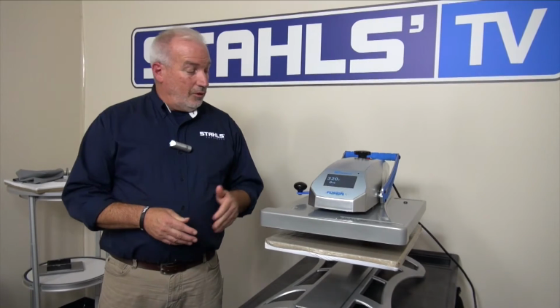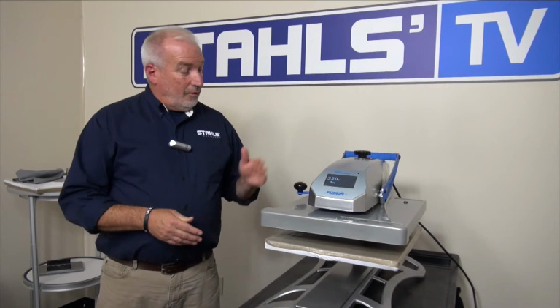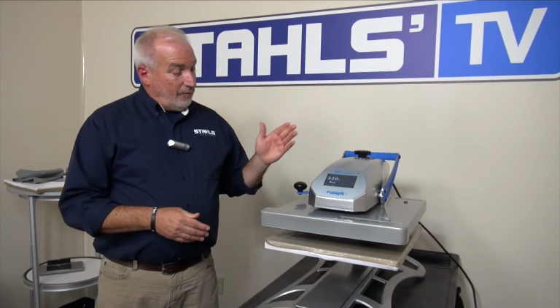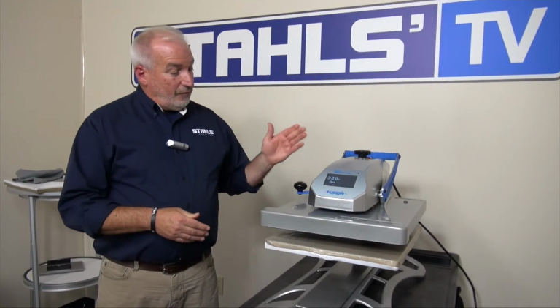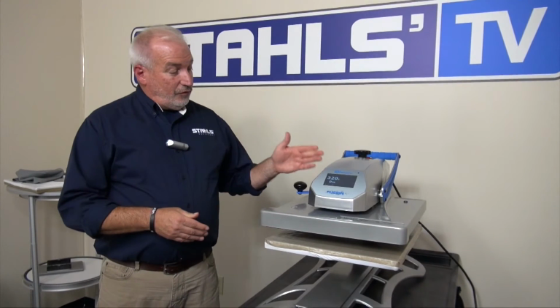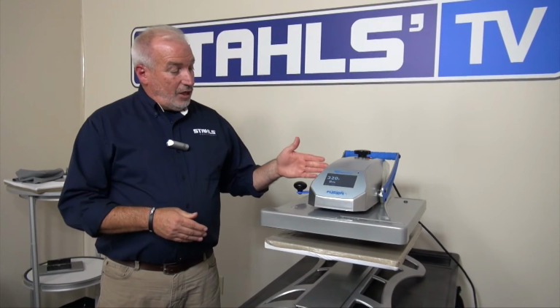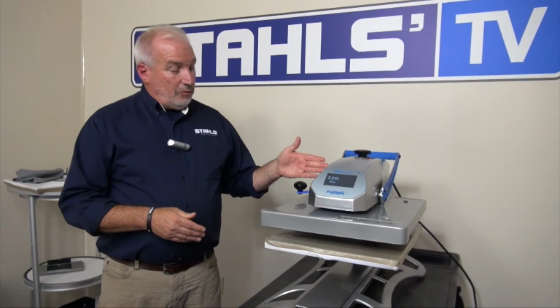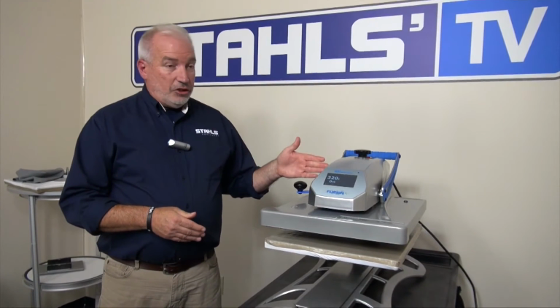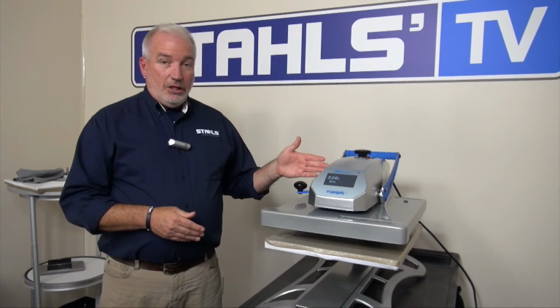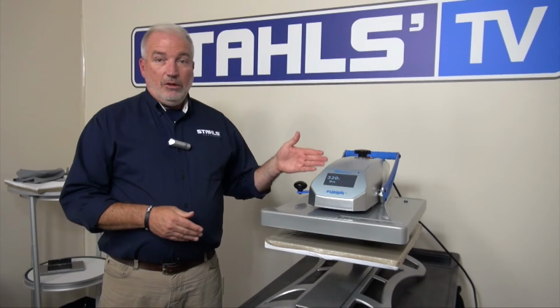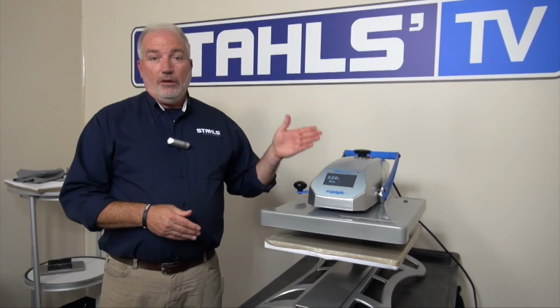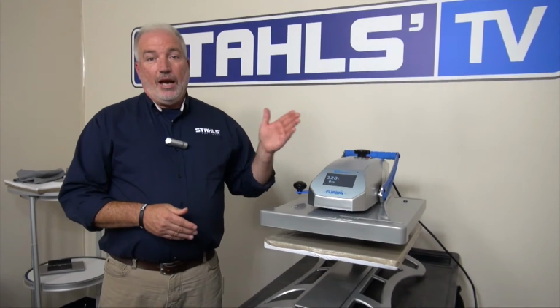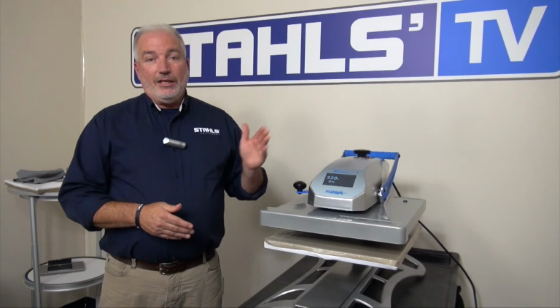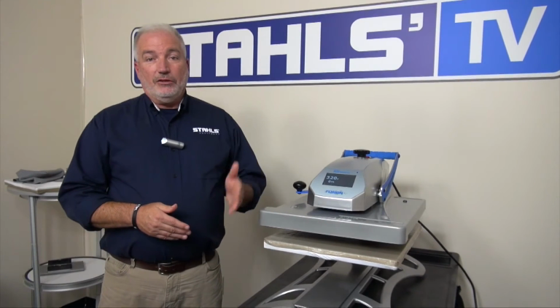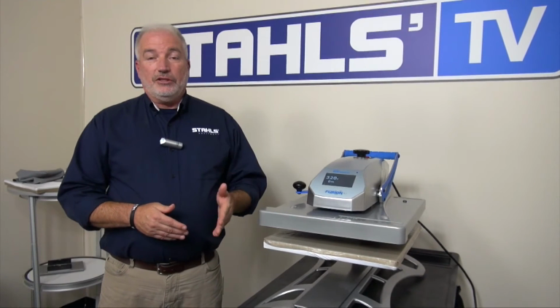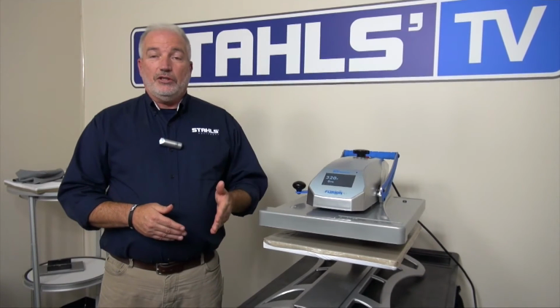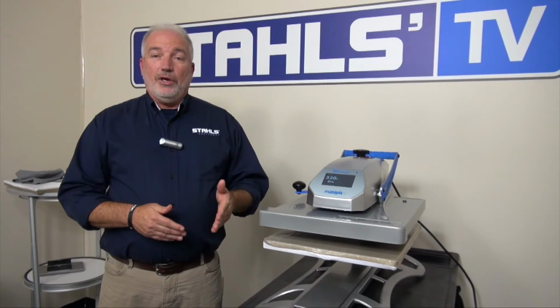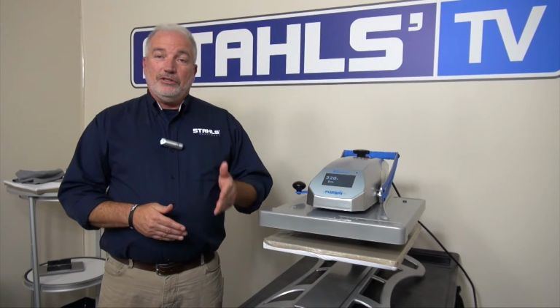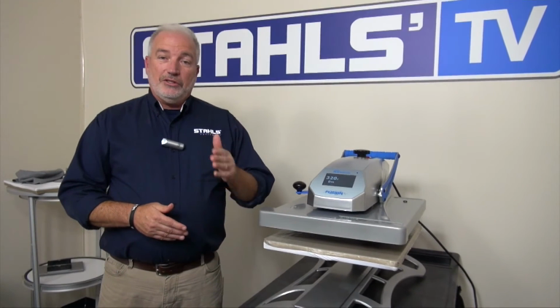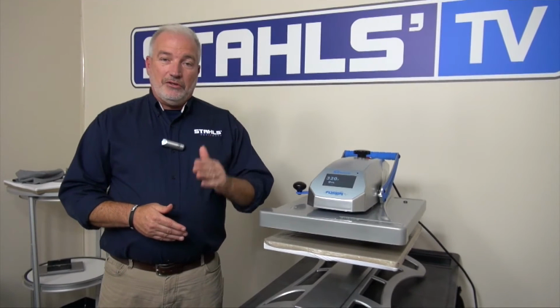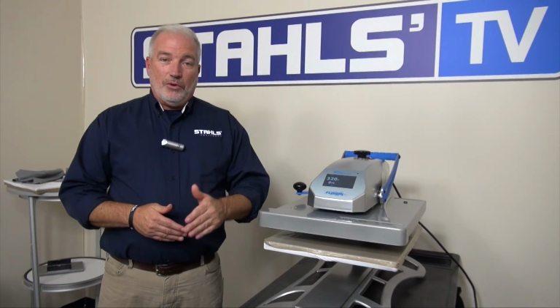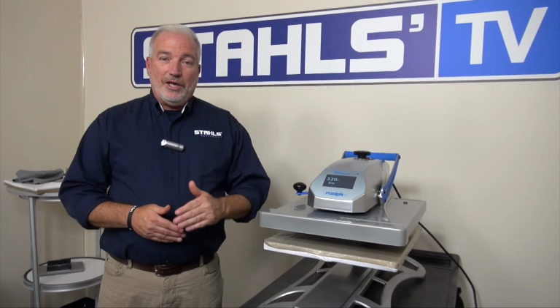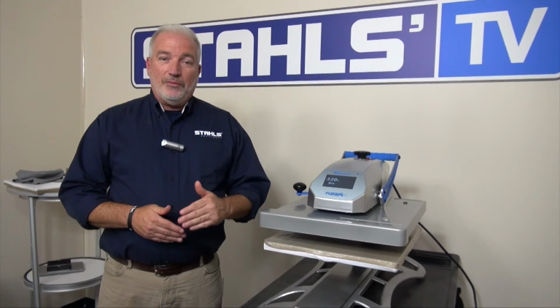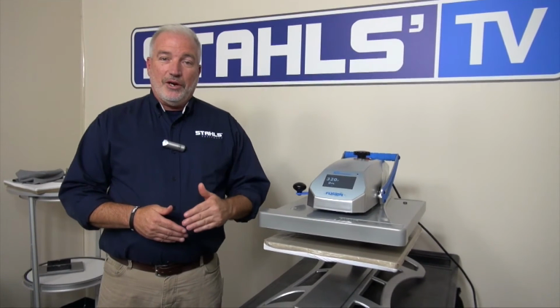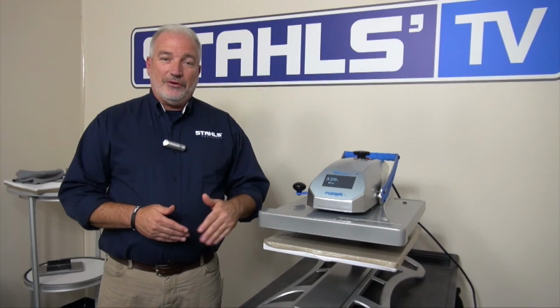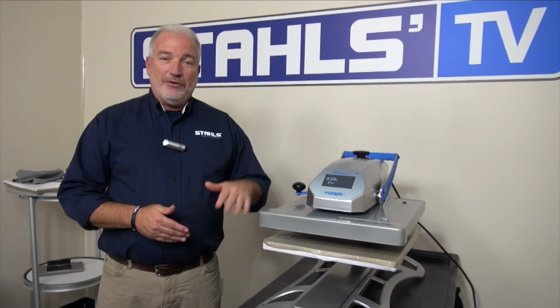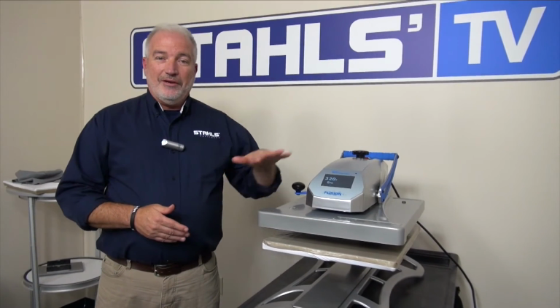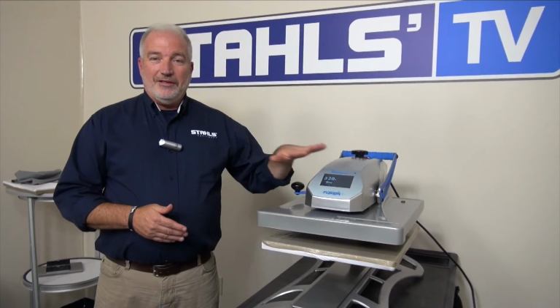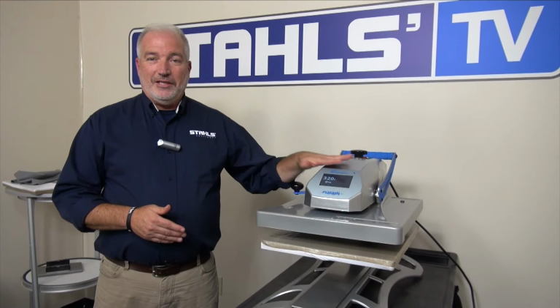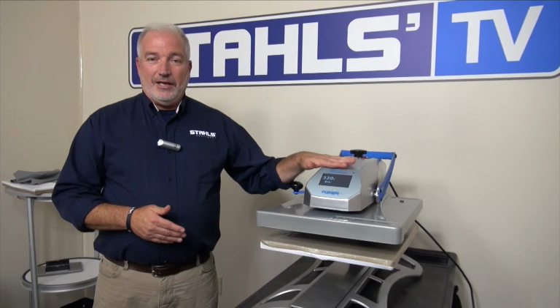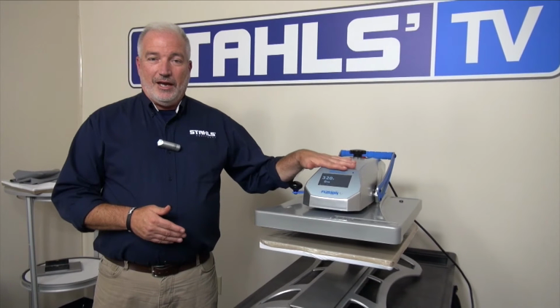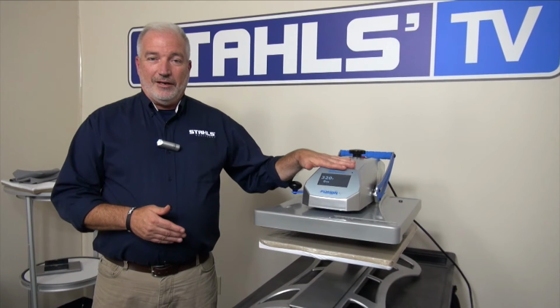So to recap: 15 amp machine, ideal situation is a 20 amp breaker, dedicated.